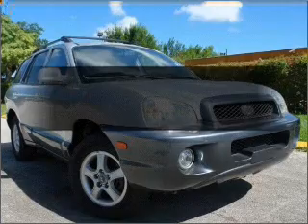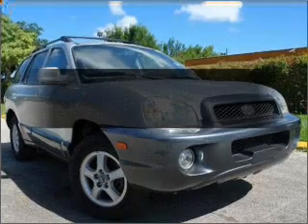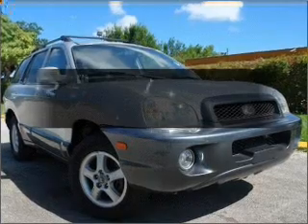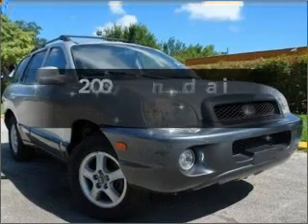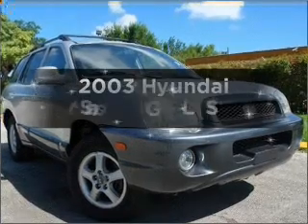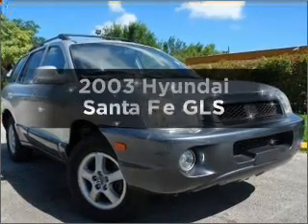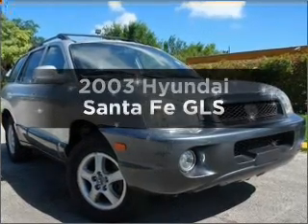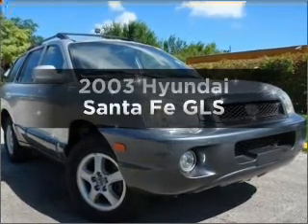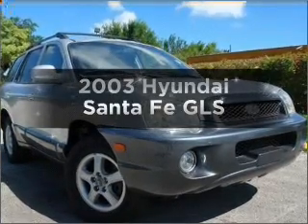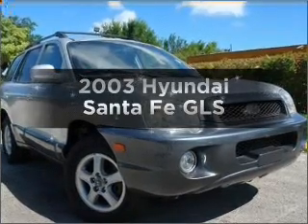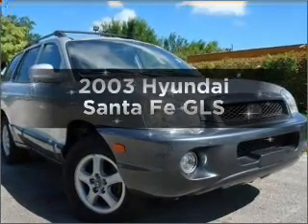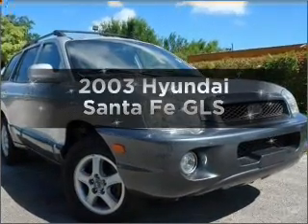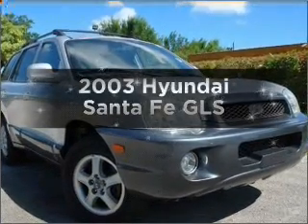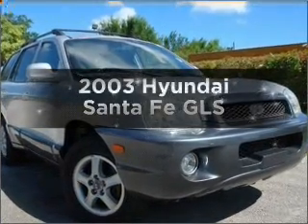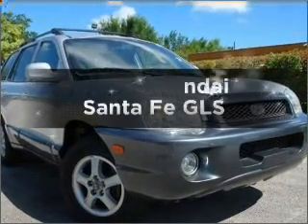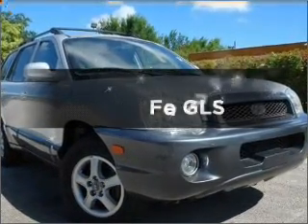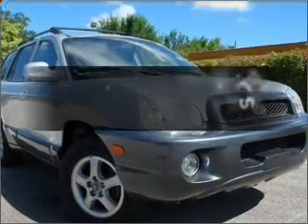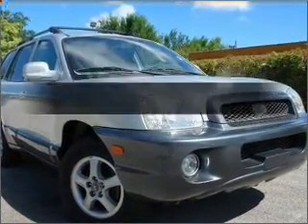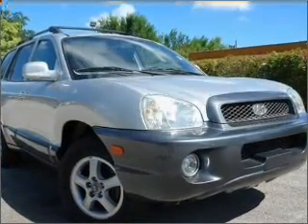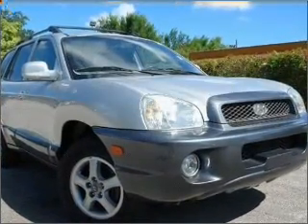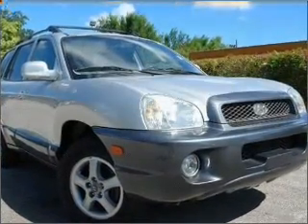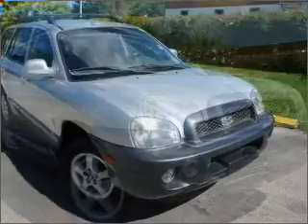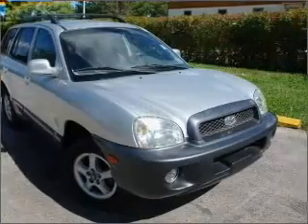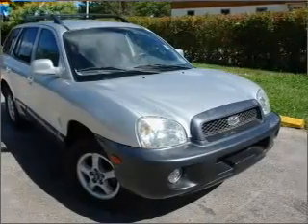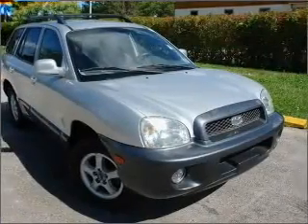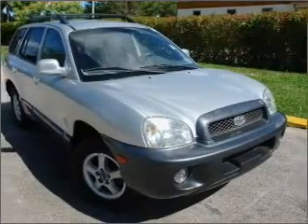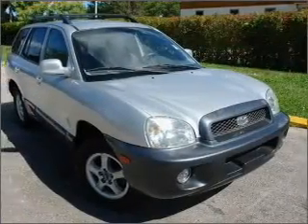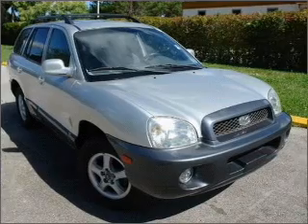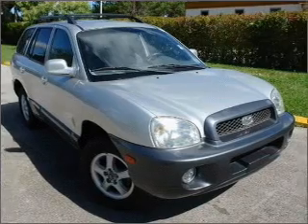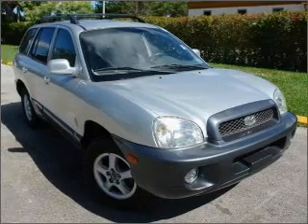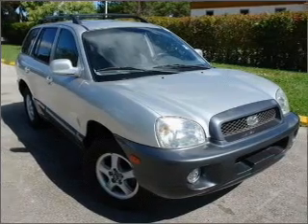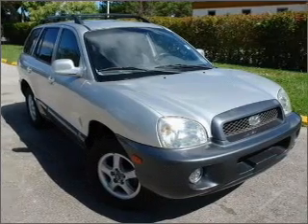Presenting the 2003 Hyundai Santa Fe. If you're looking for an automobile with great attributes, look no further.